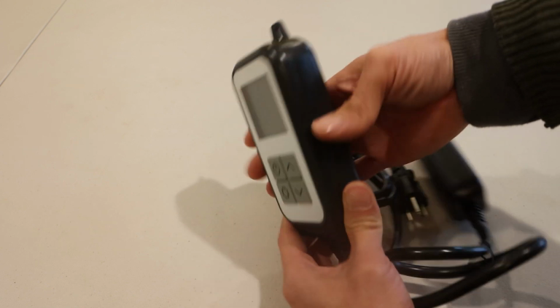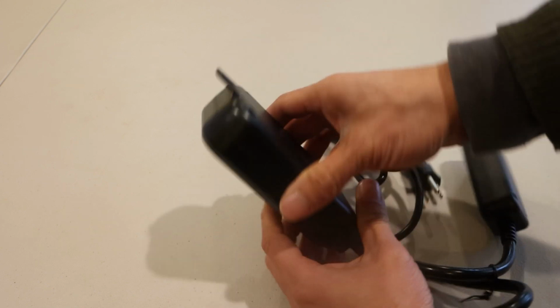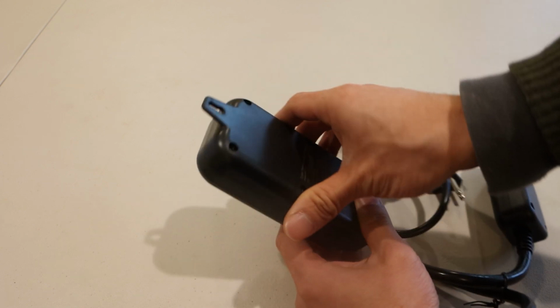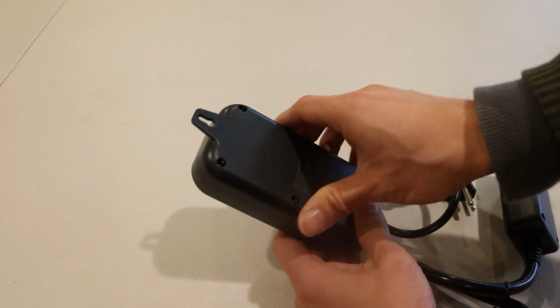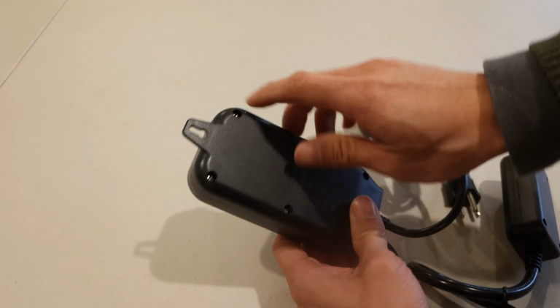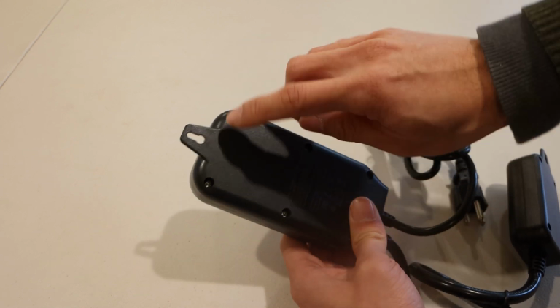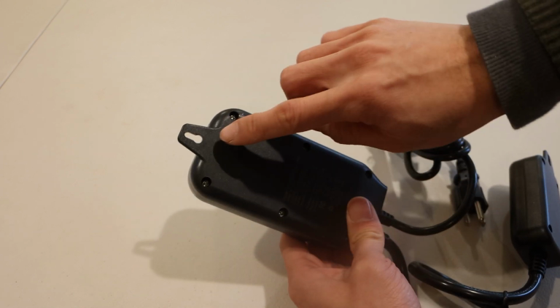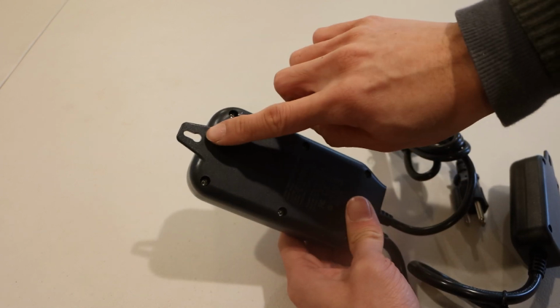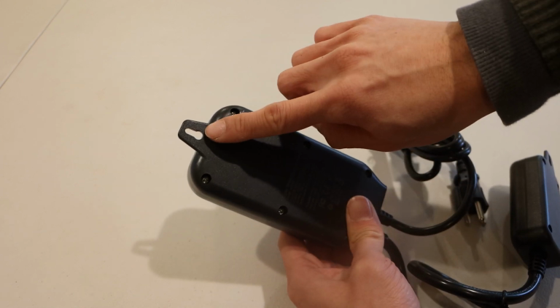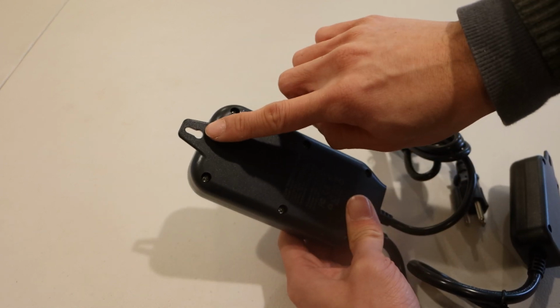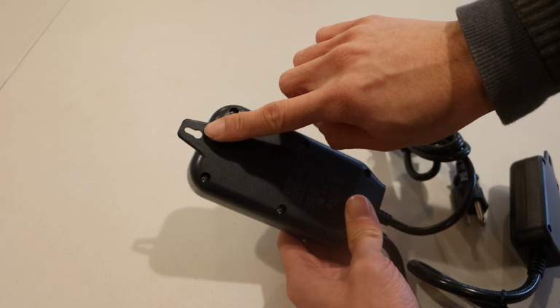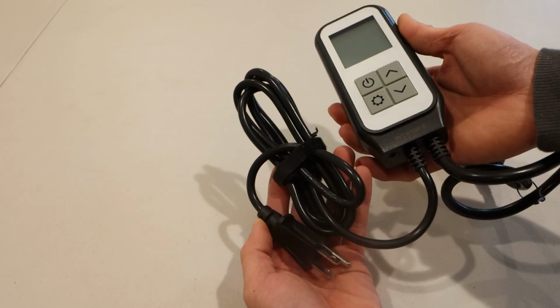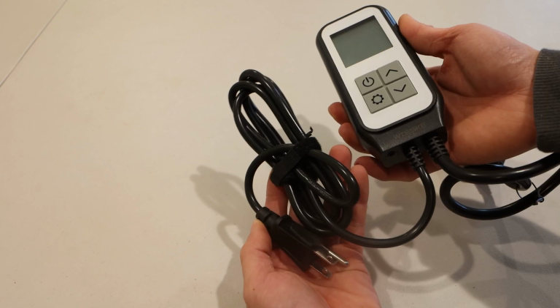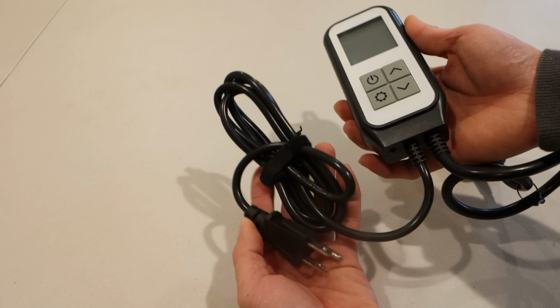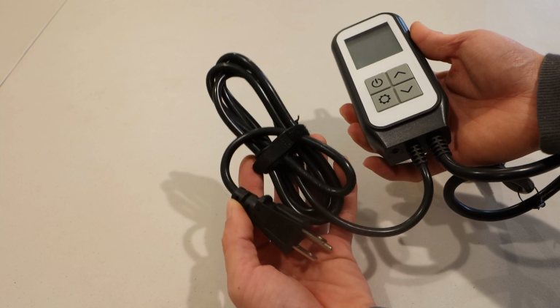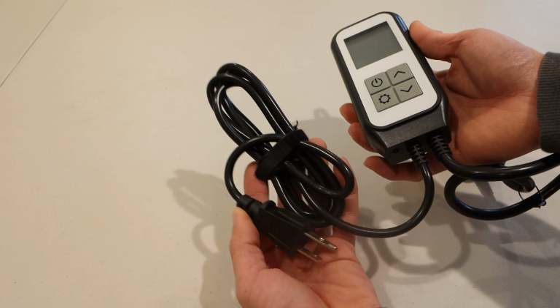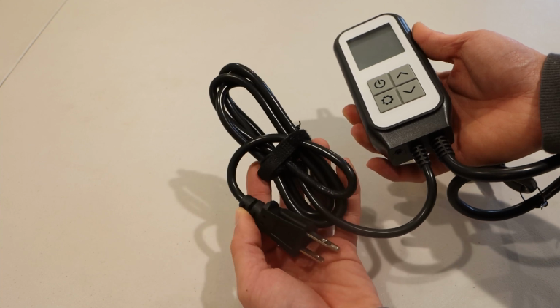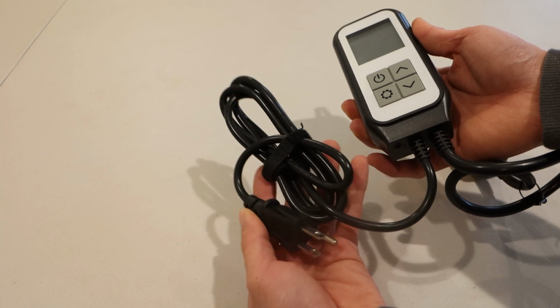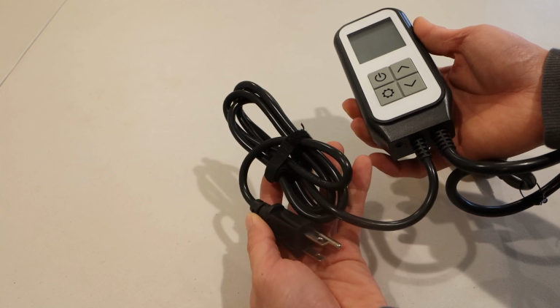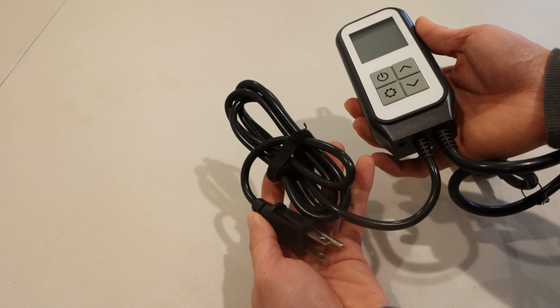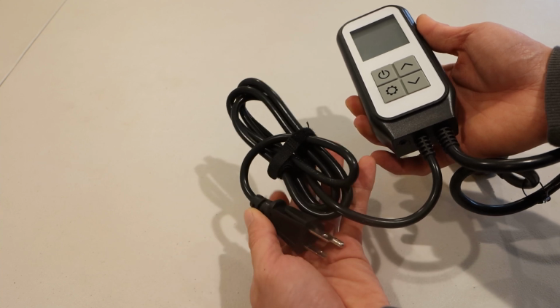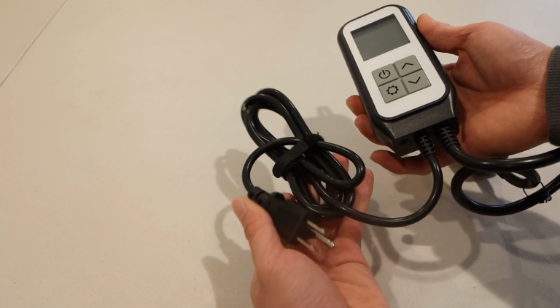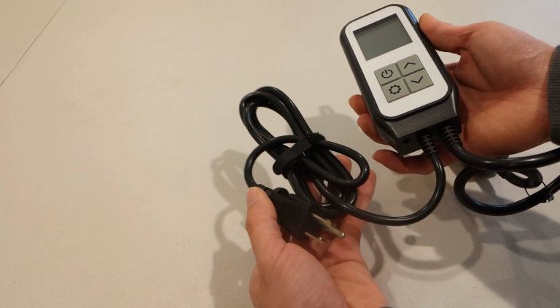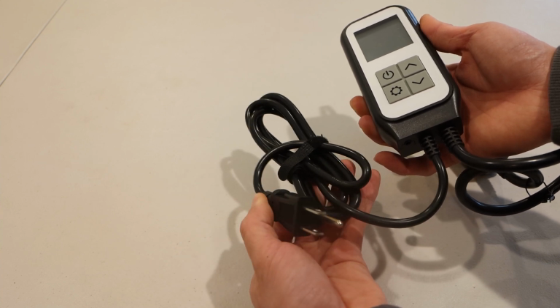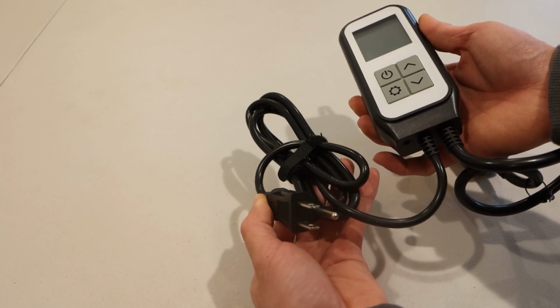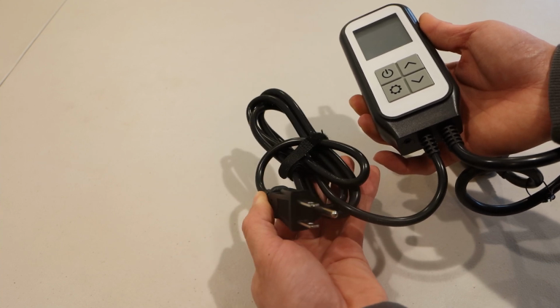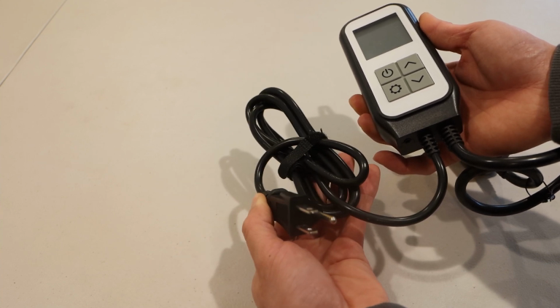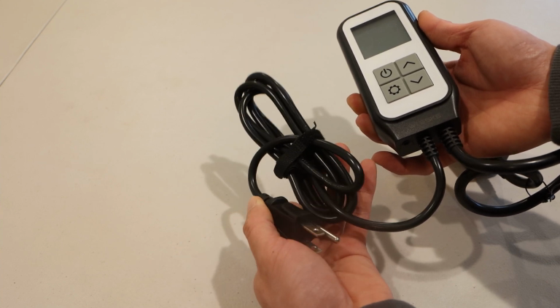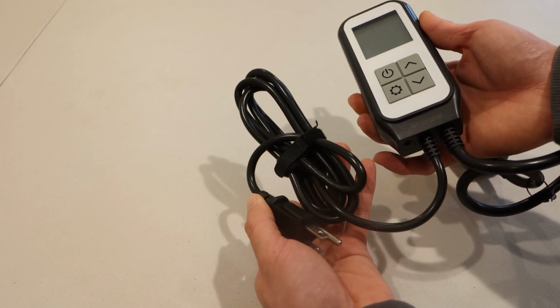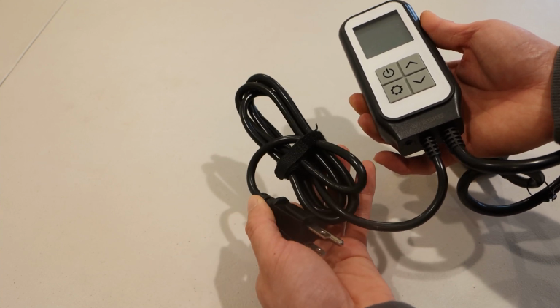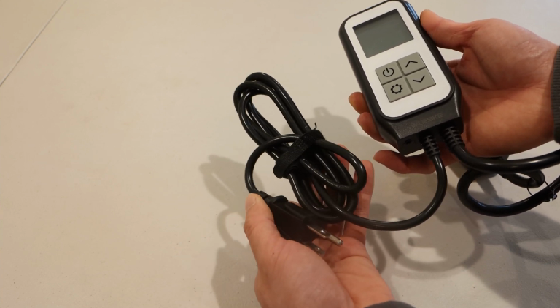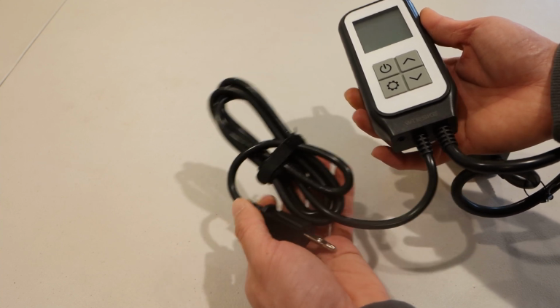On the back, there's a hanger at the top of the unit. To the left-hand side is the 6-foot power cable with a 3-prong ground plug.